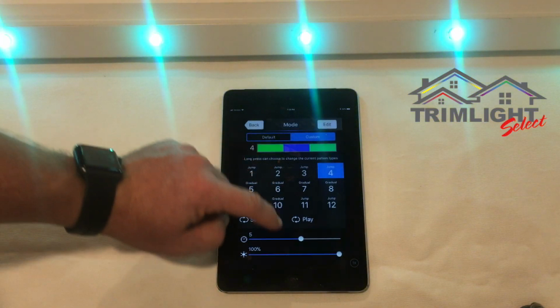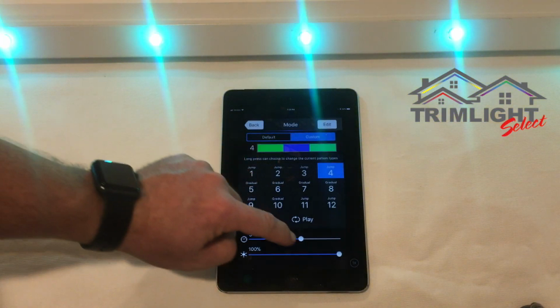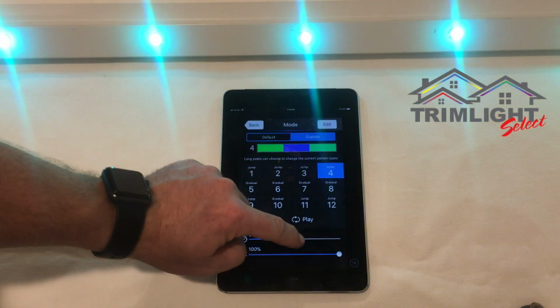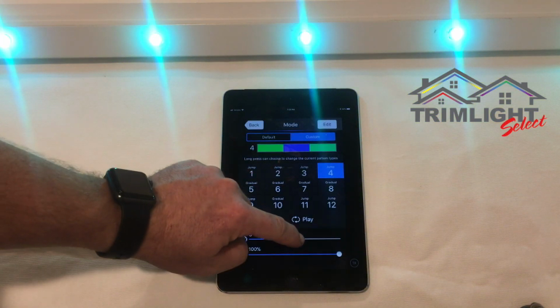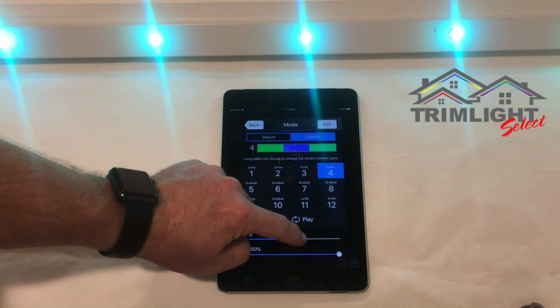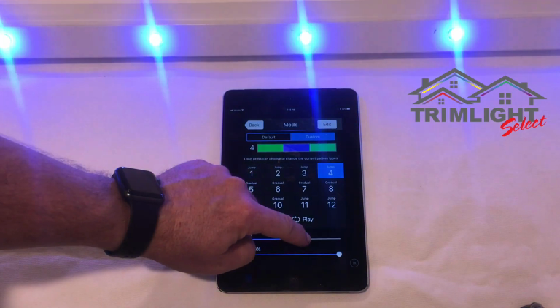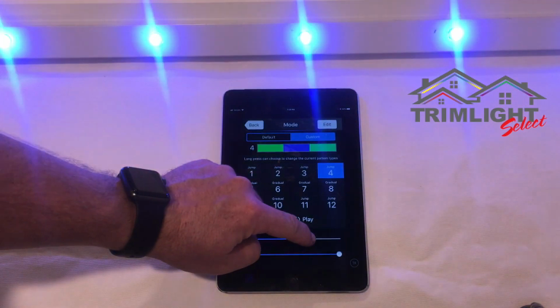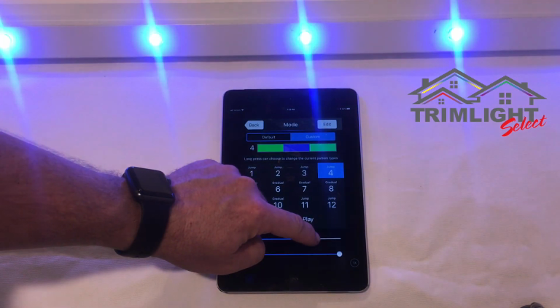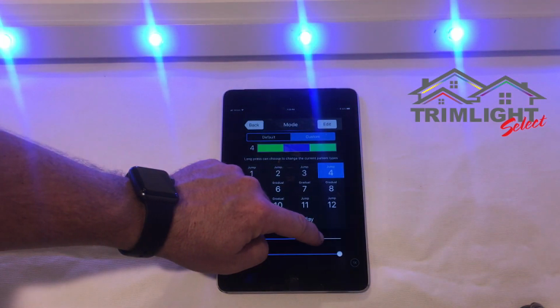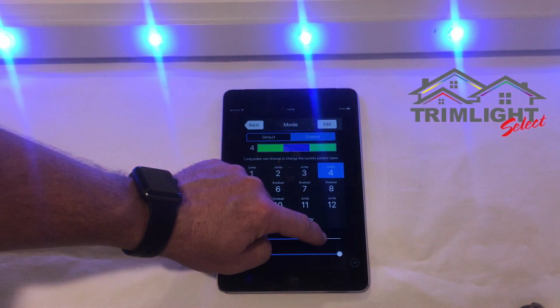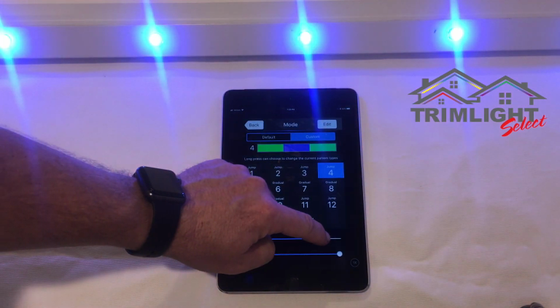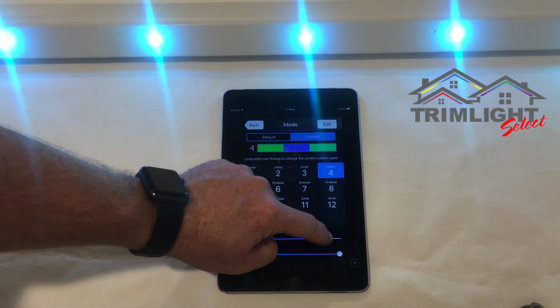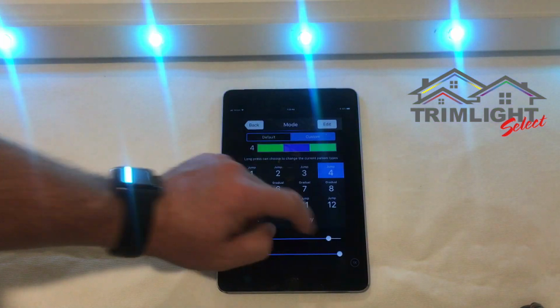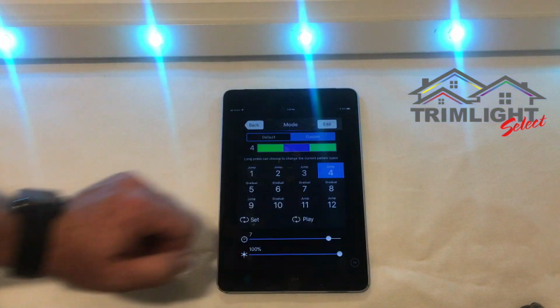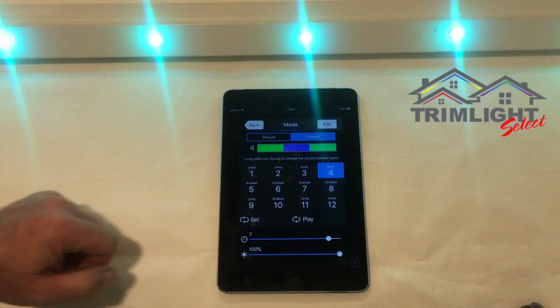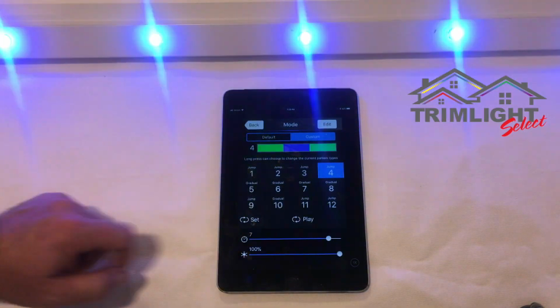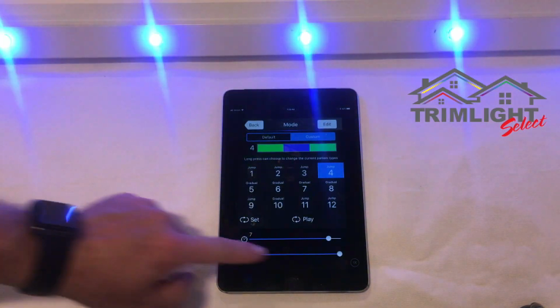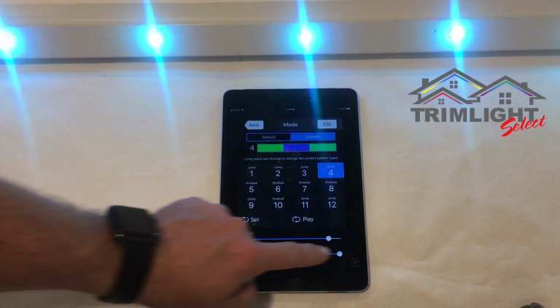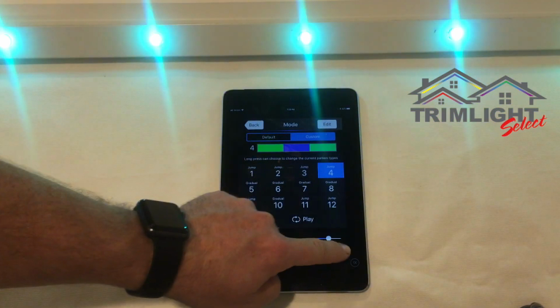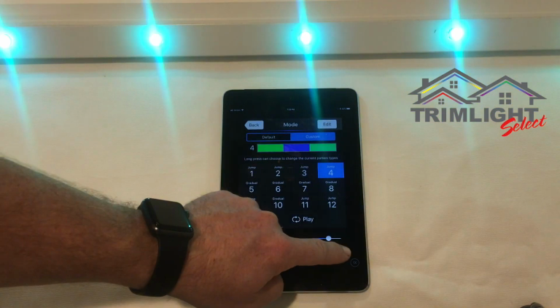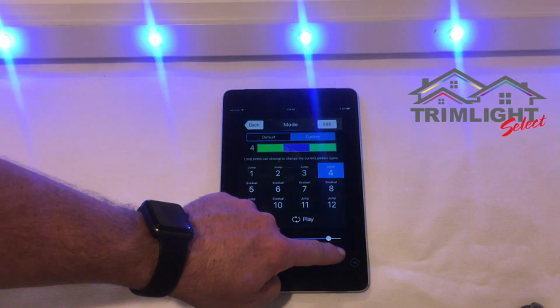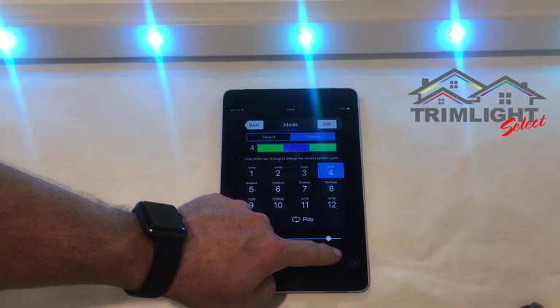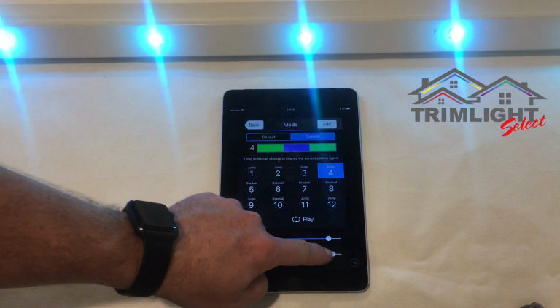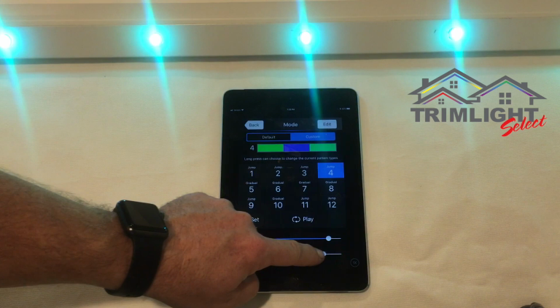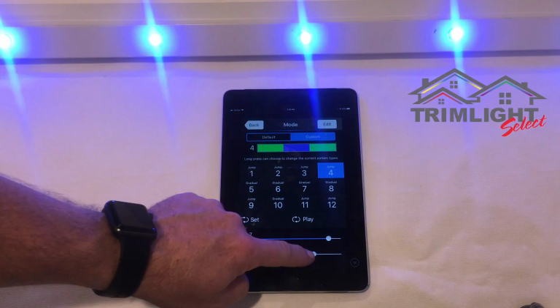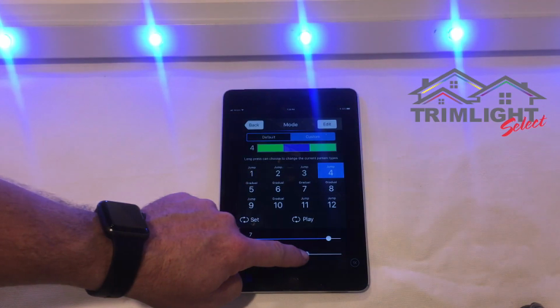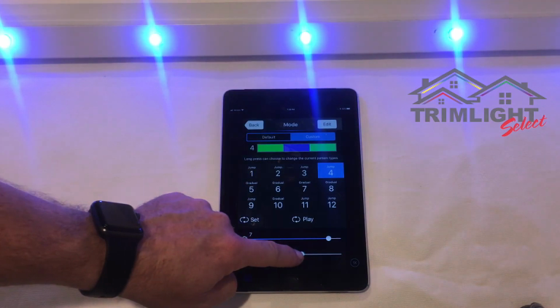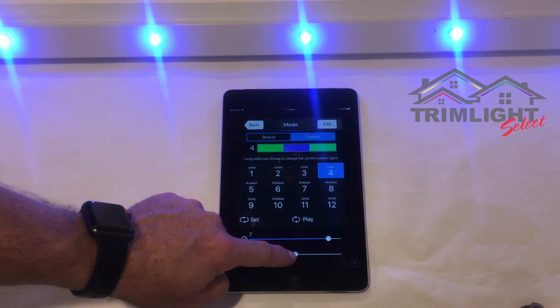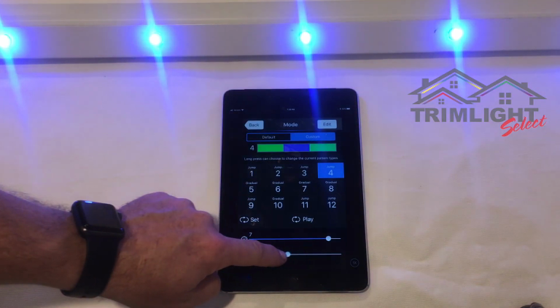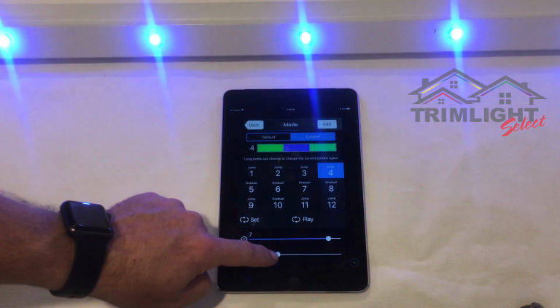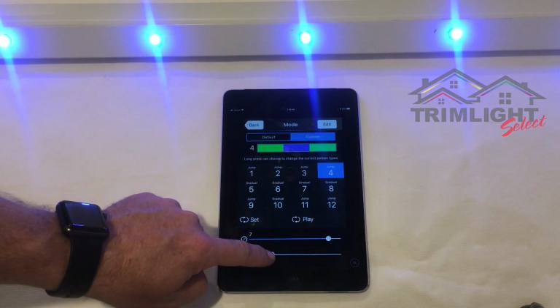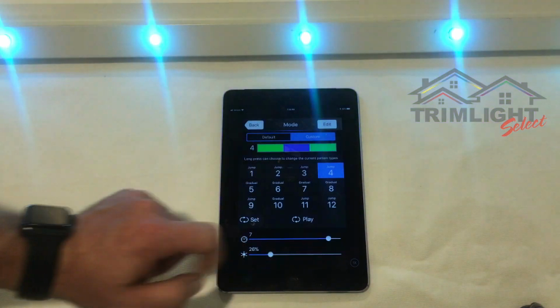You can also change the timing and the brightness of your custom pattern.